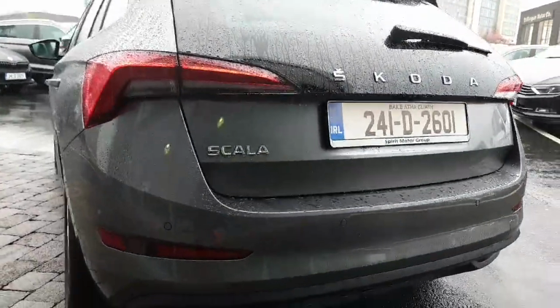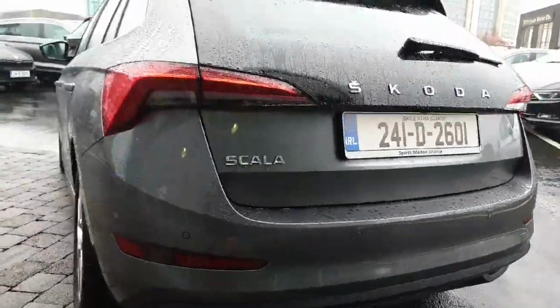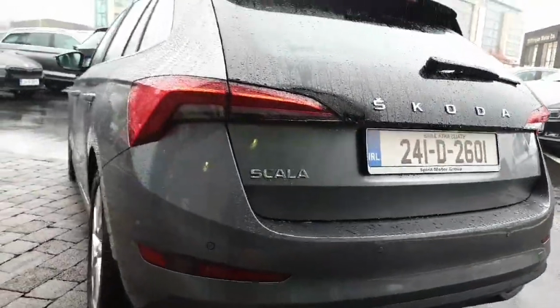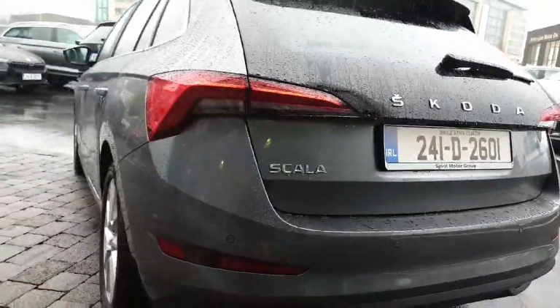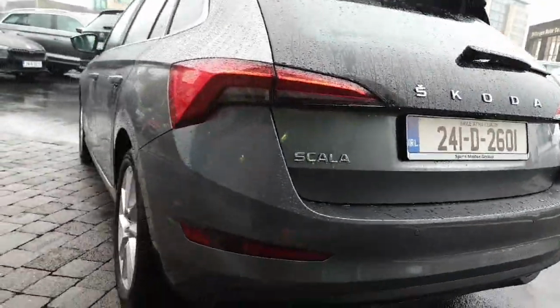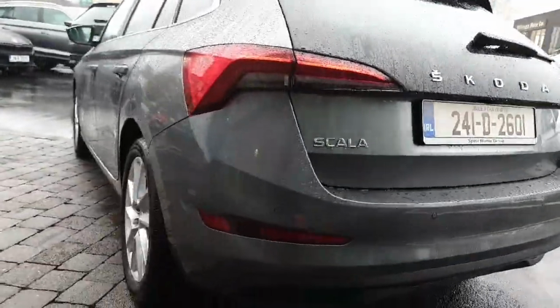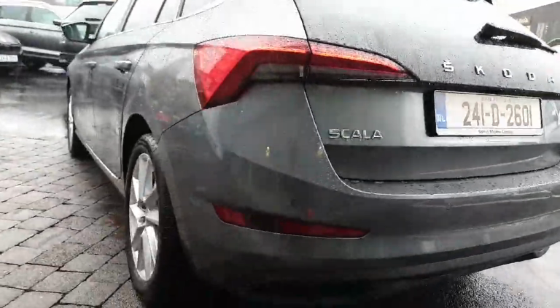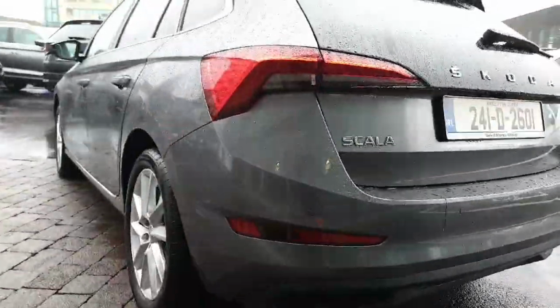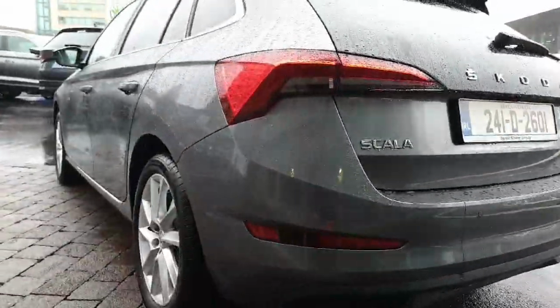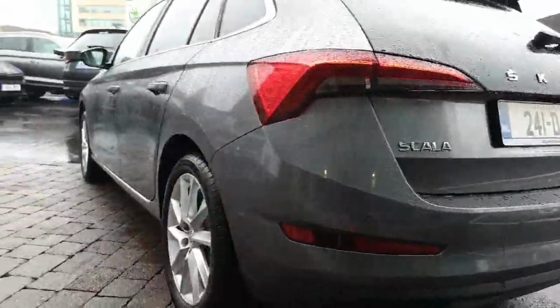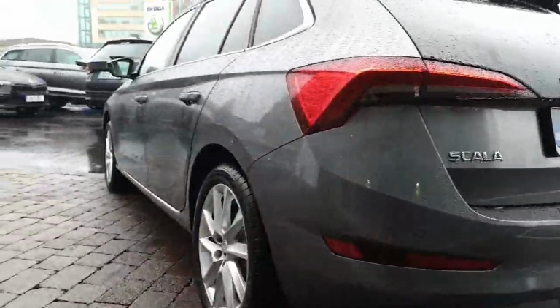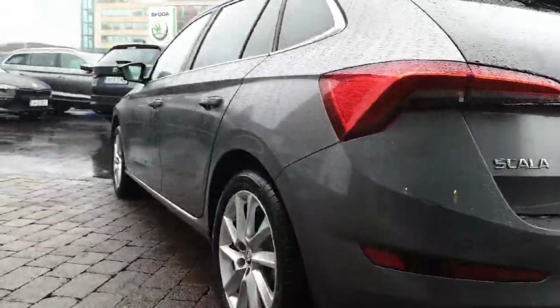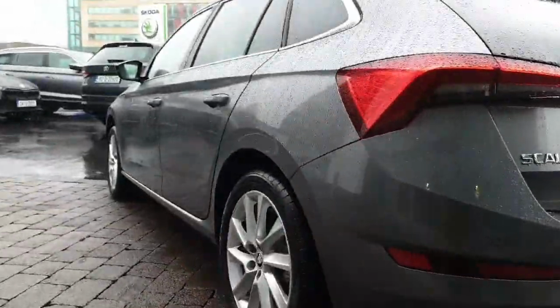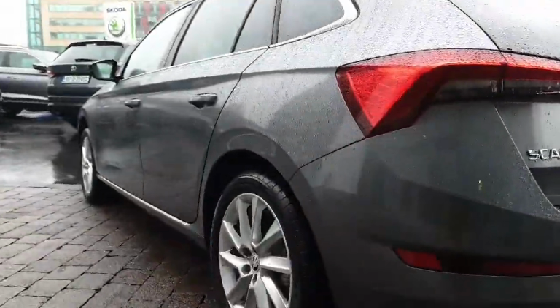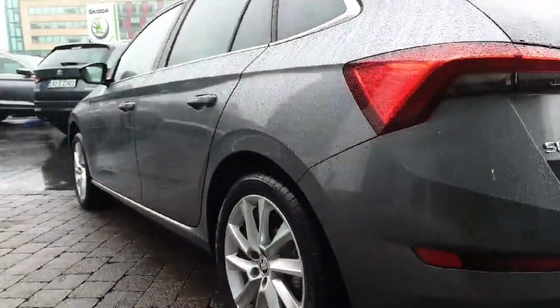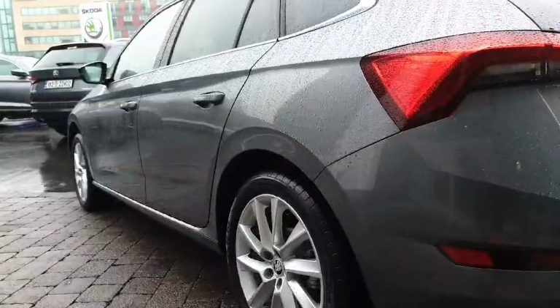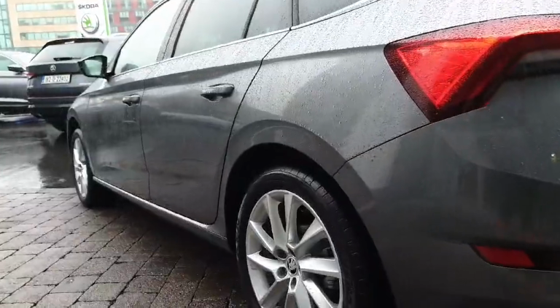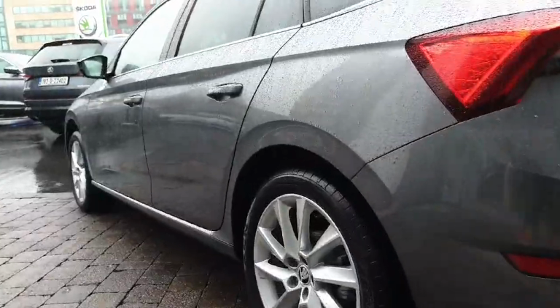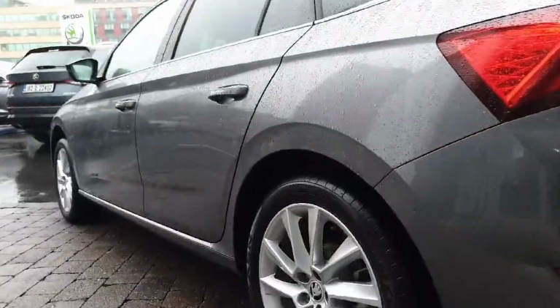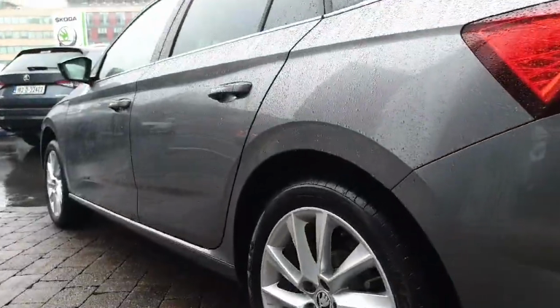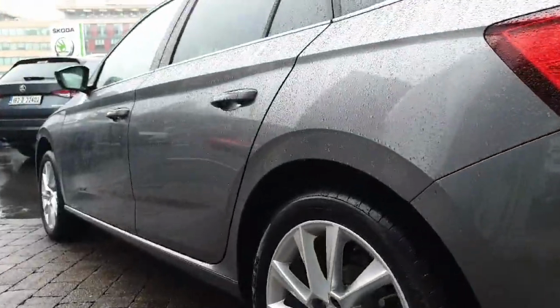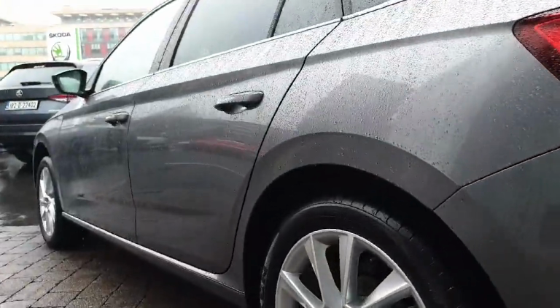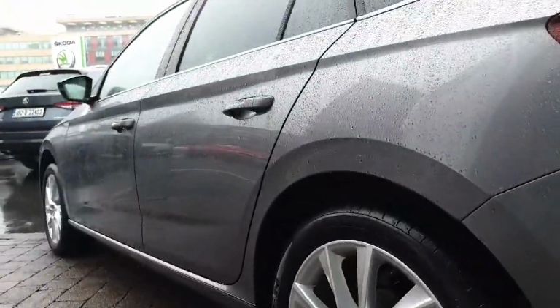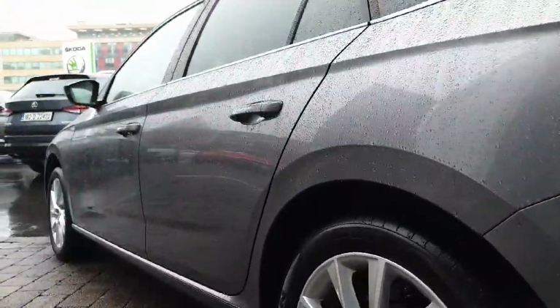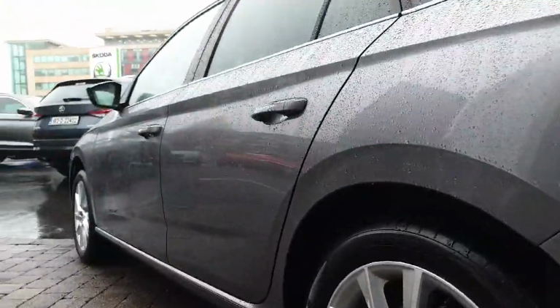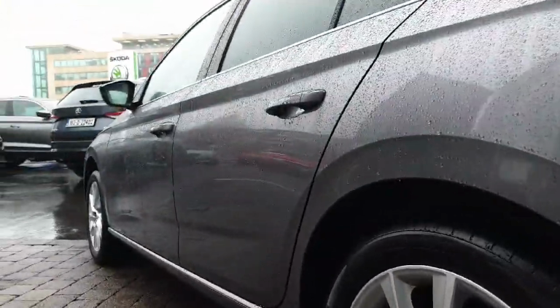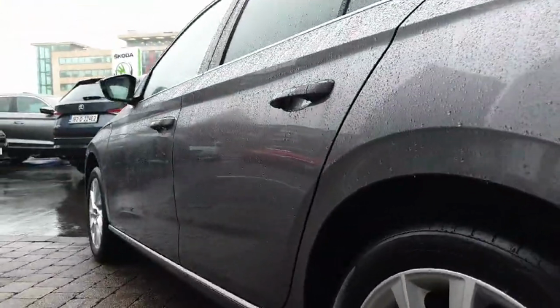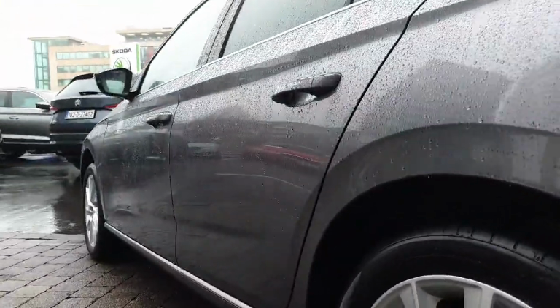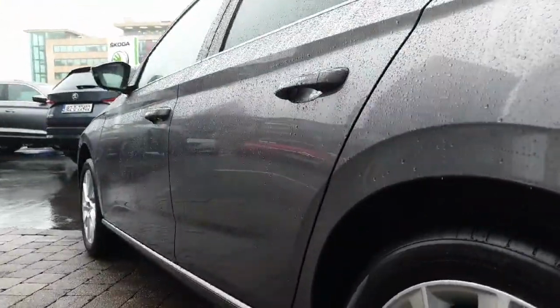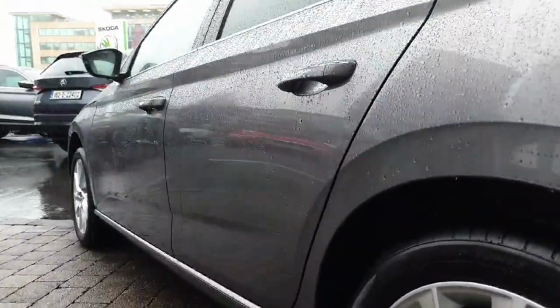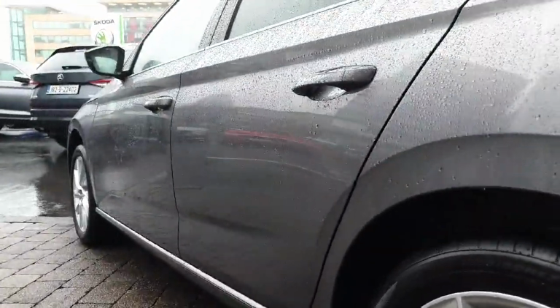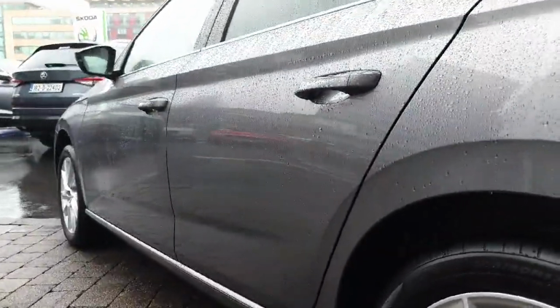Cruise in style with dual climate control, LED lights, and parking assistance.